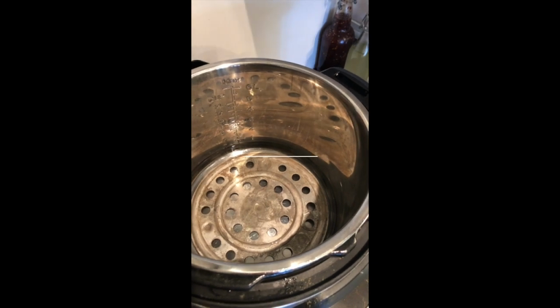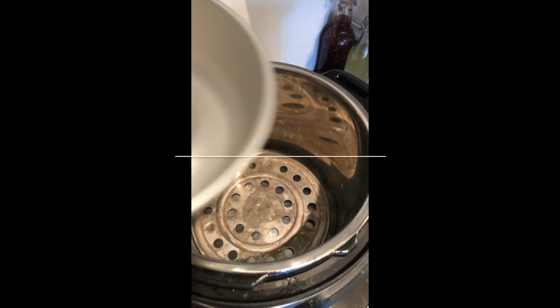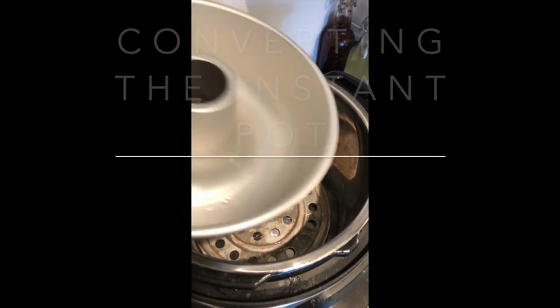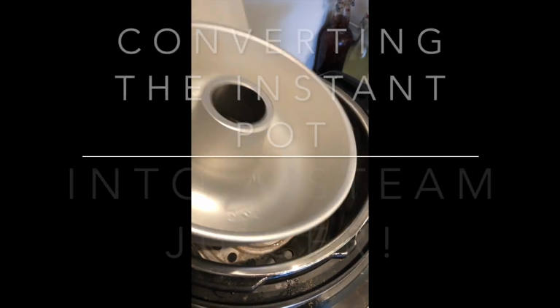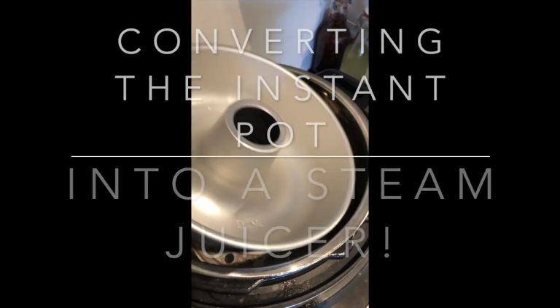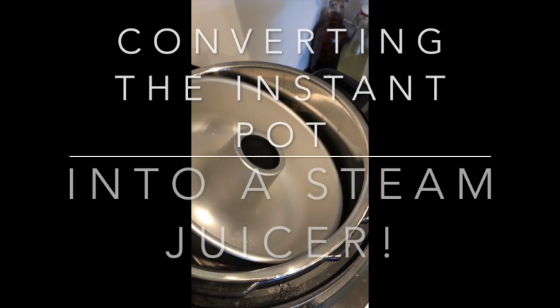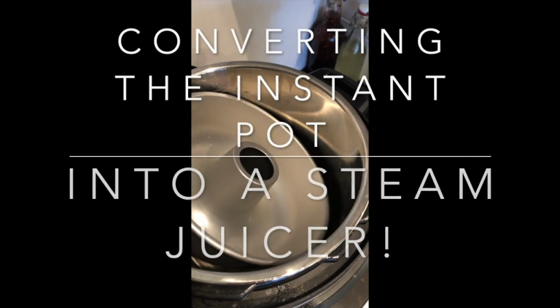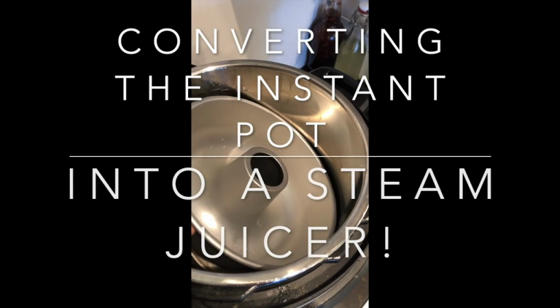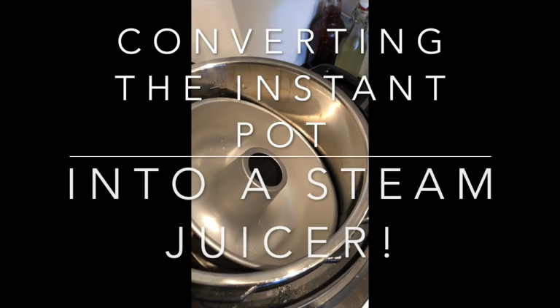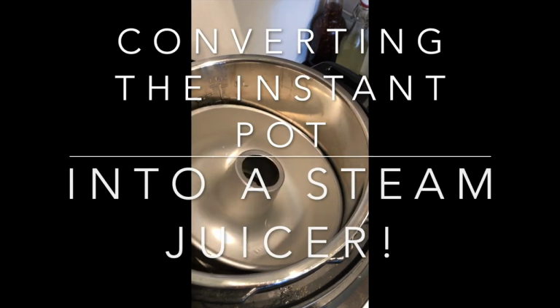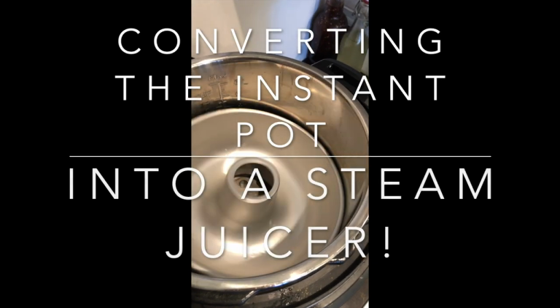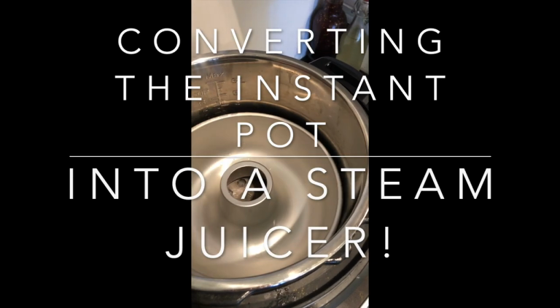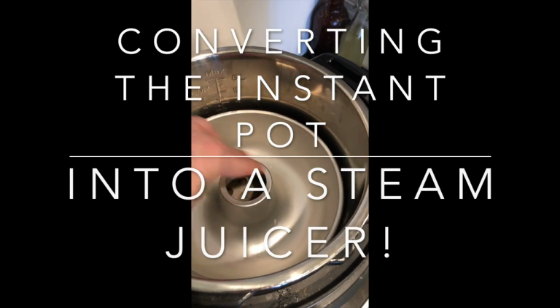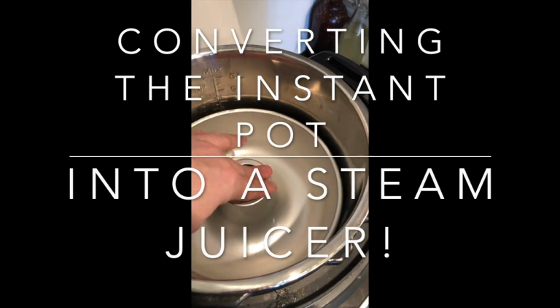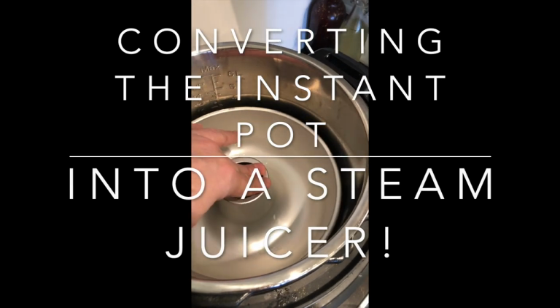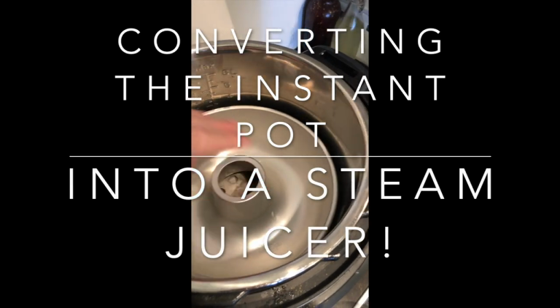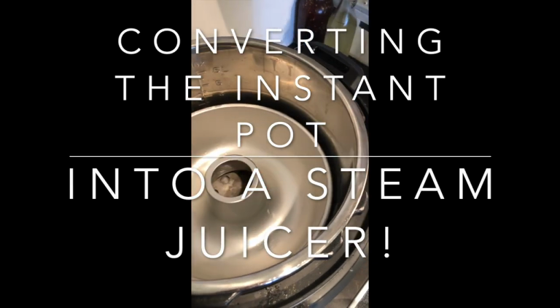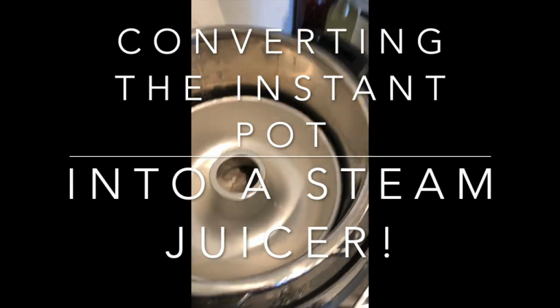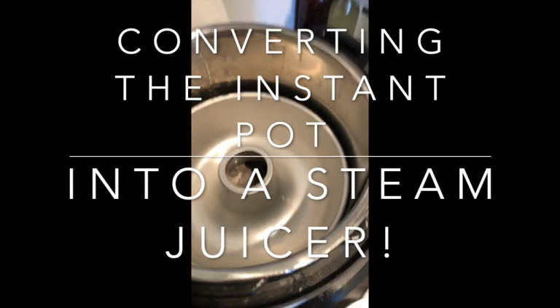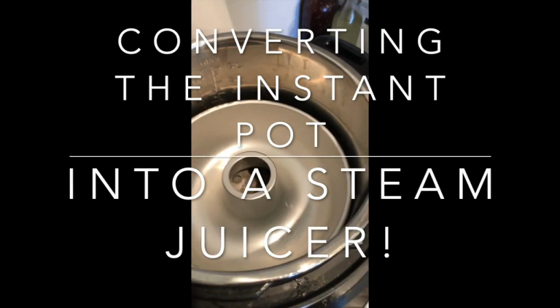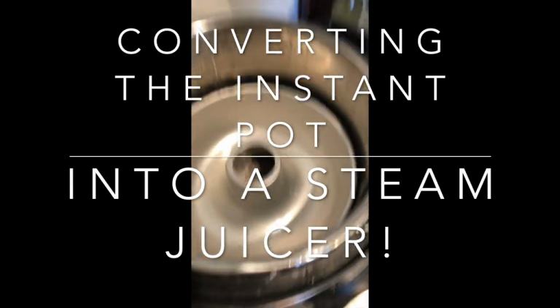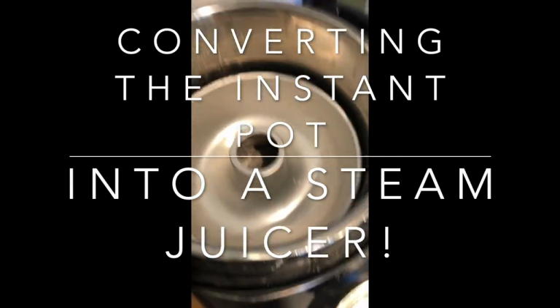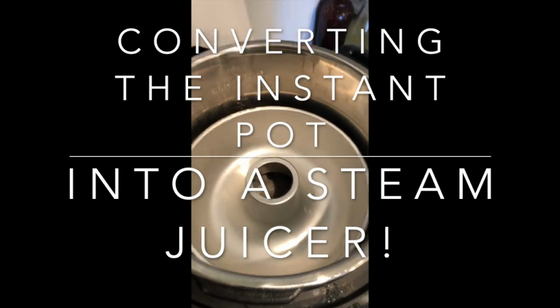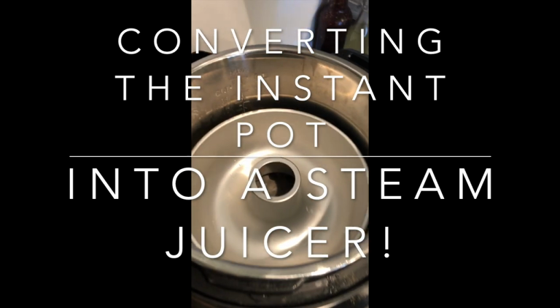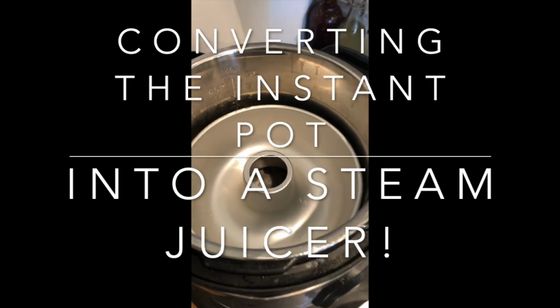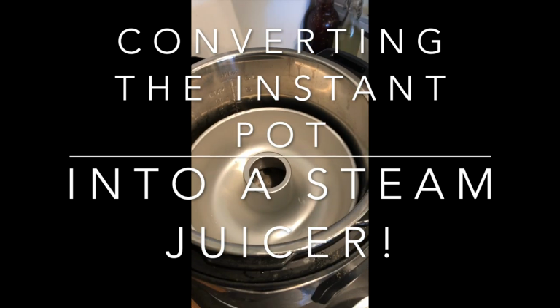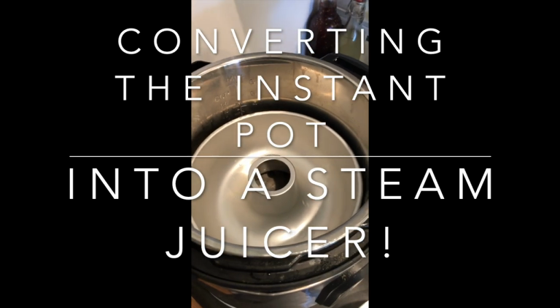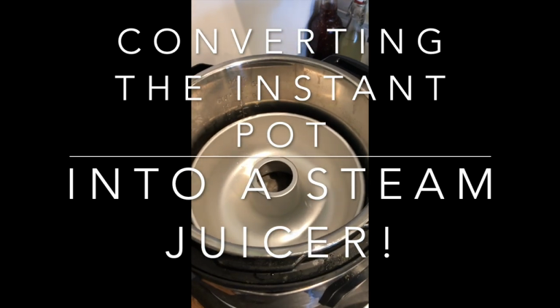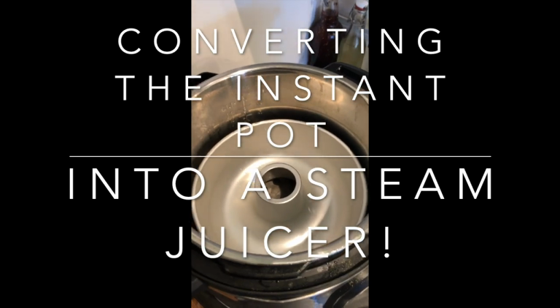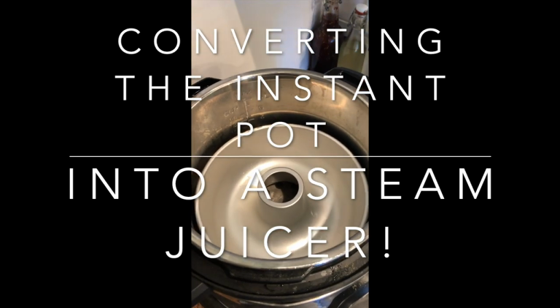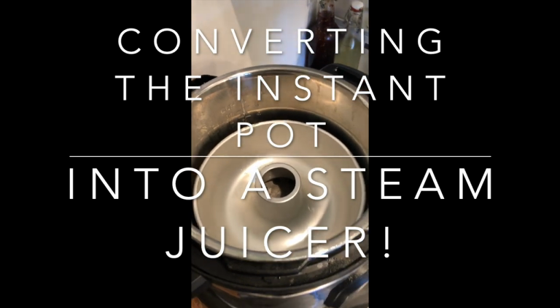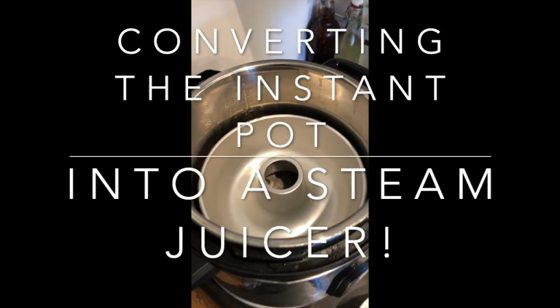Hello YouTube. Today with a little ingenuity we're changing our Instant Pot into a steam juicer.